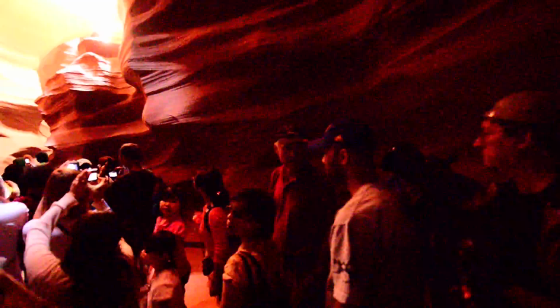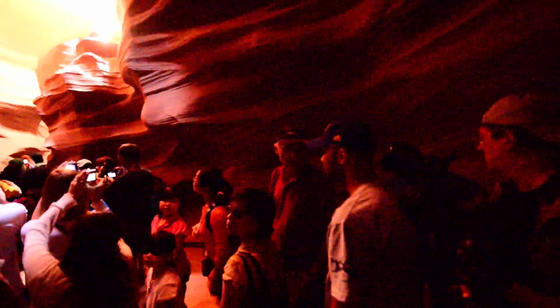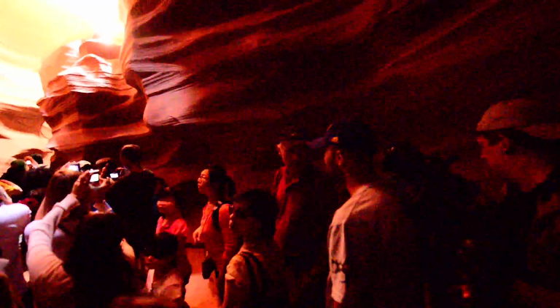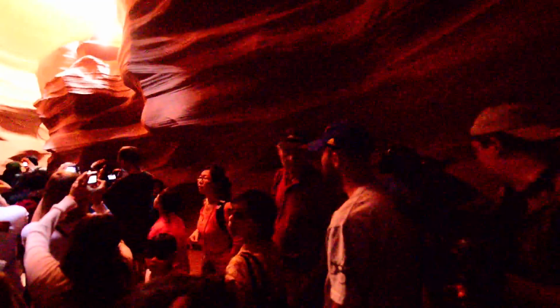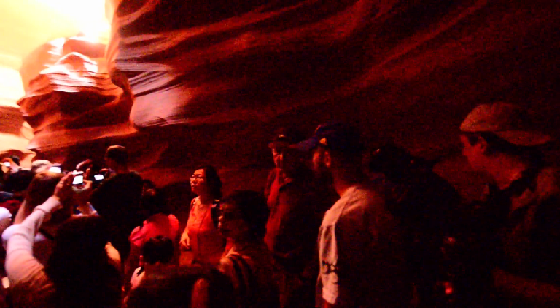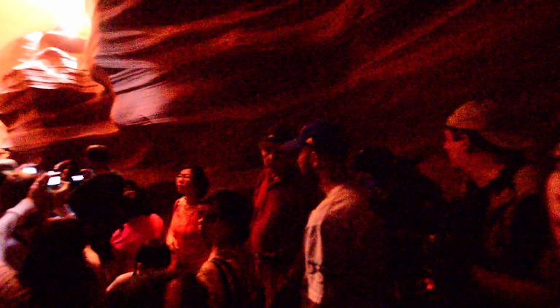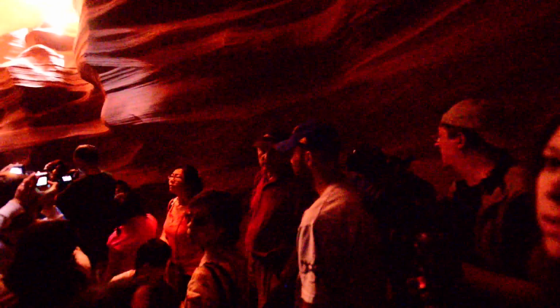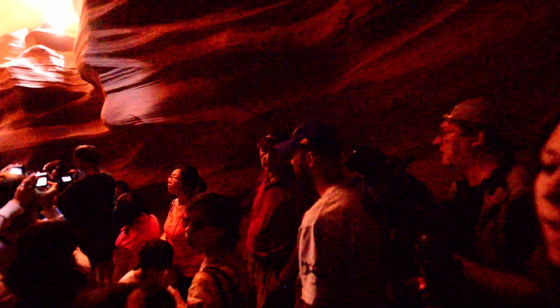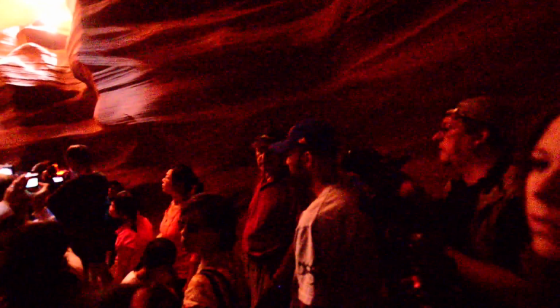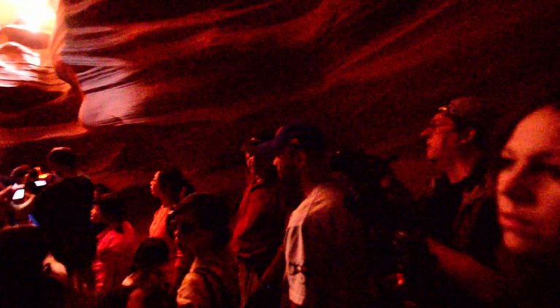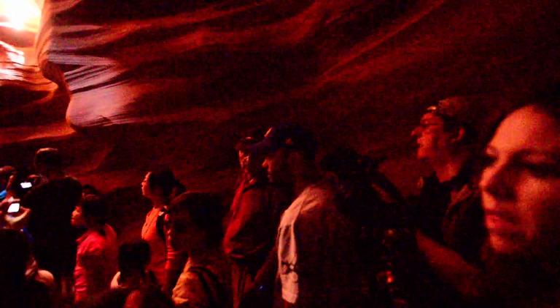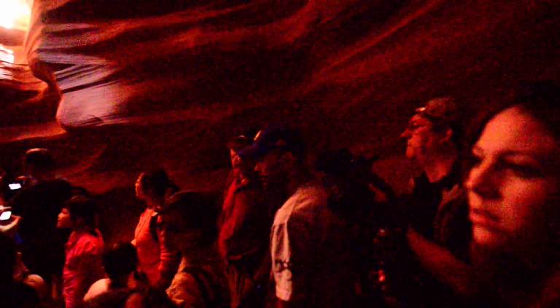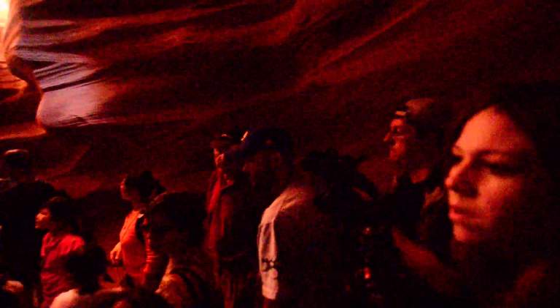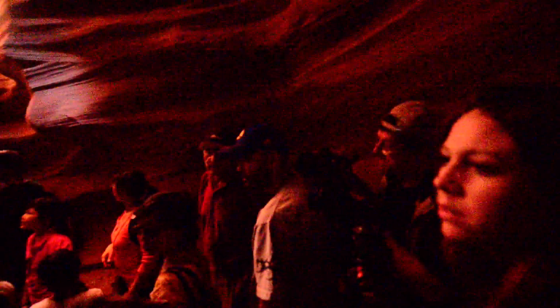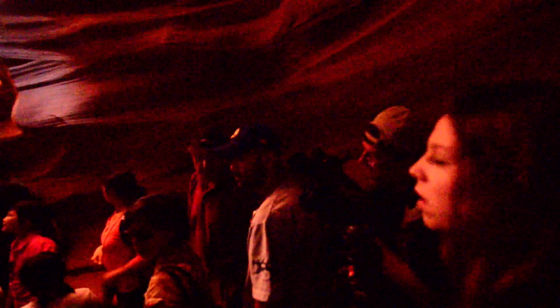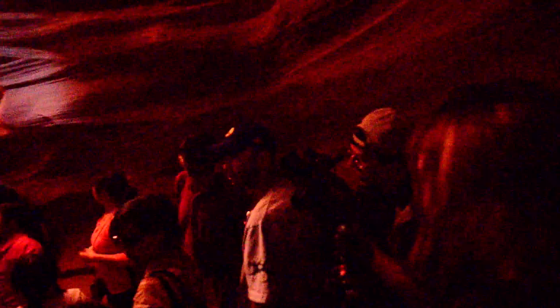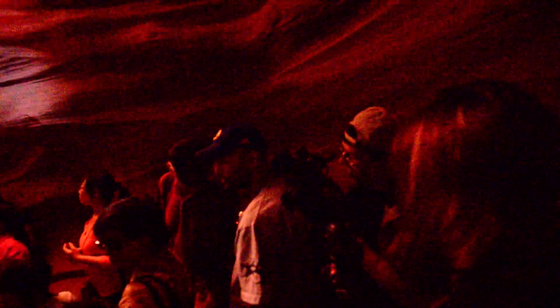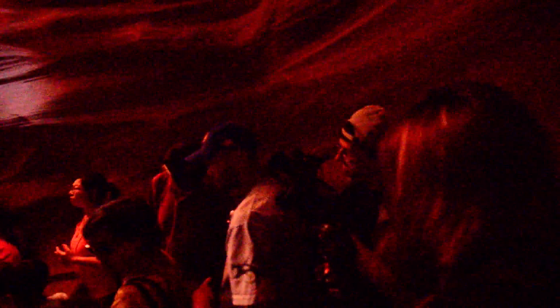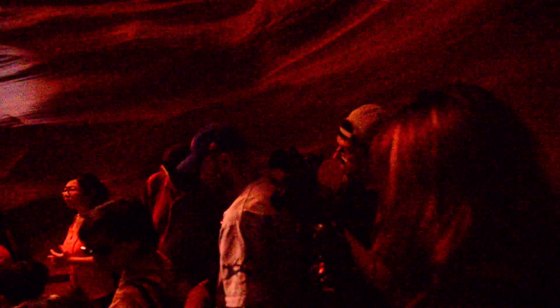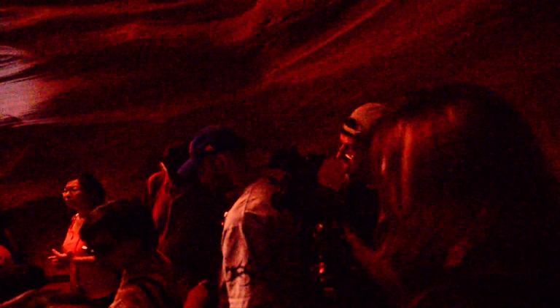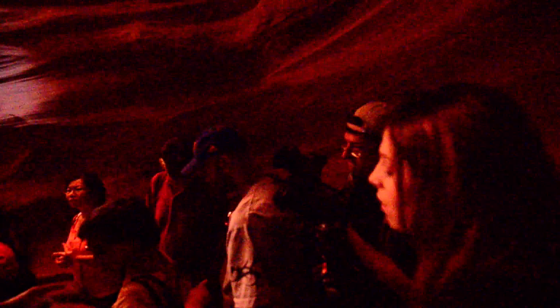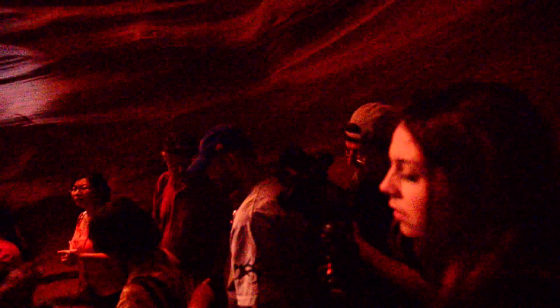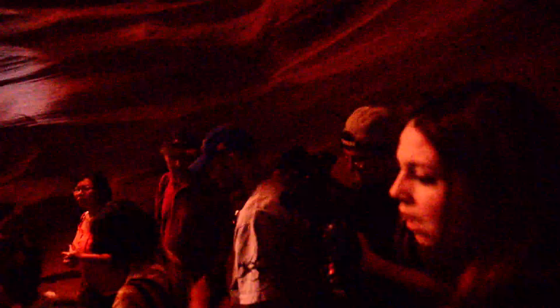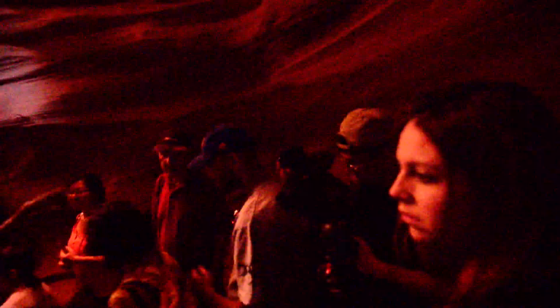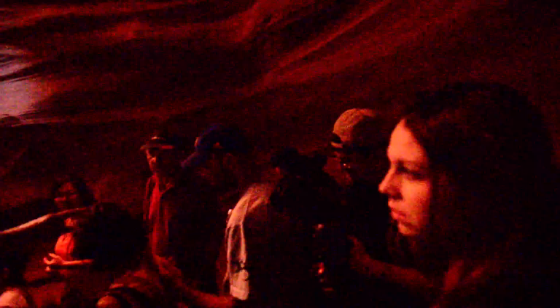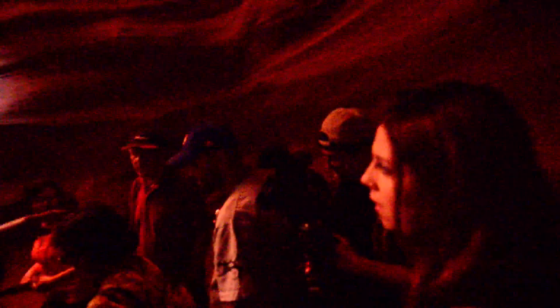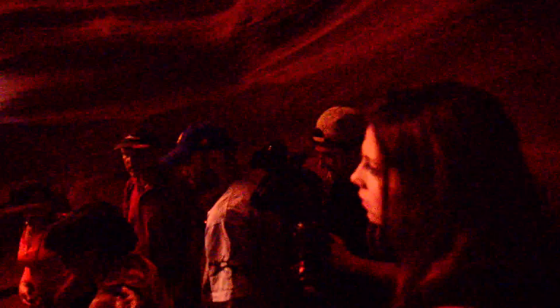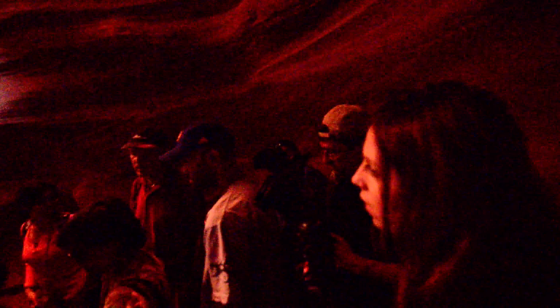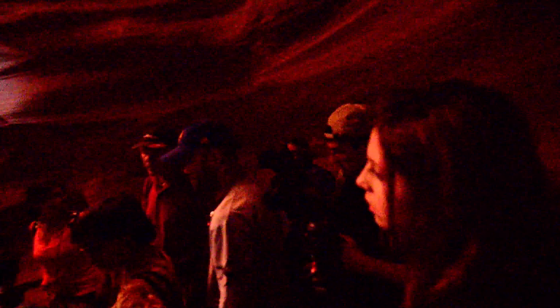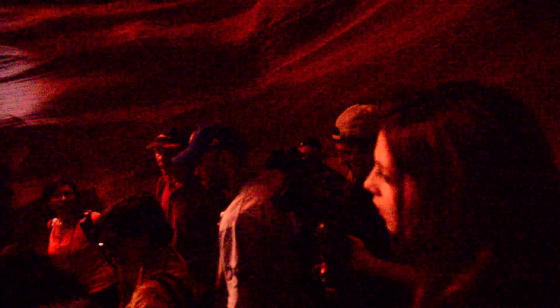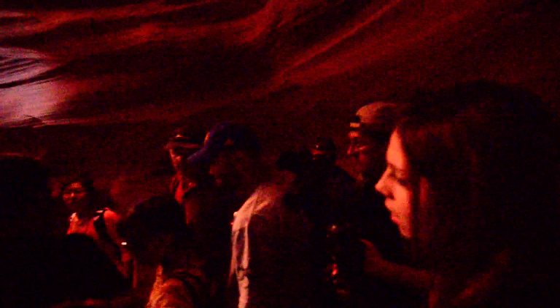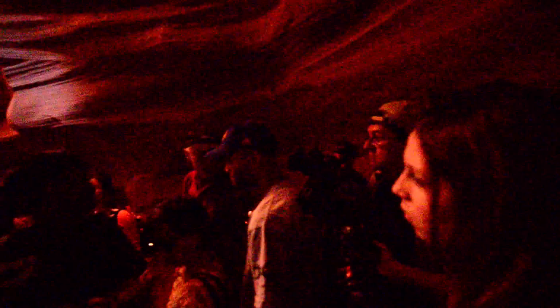One over there. Yeah, that's it. Let's go all the way across. Get next to that tripod.